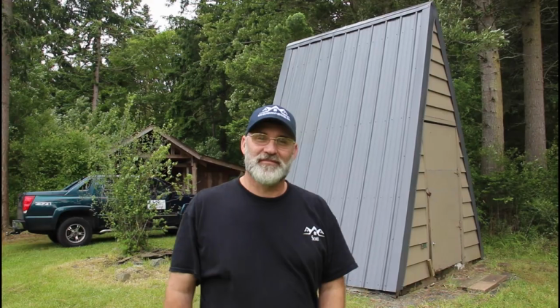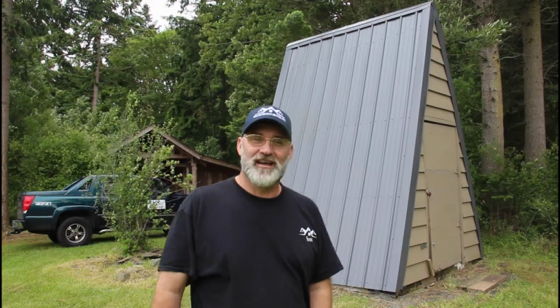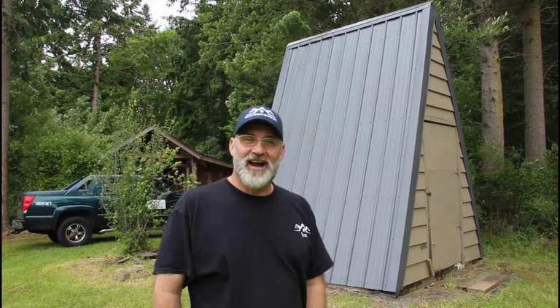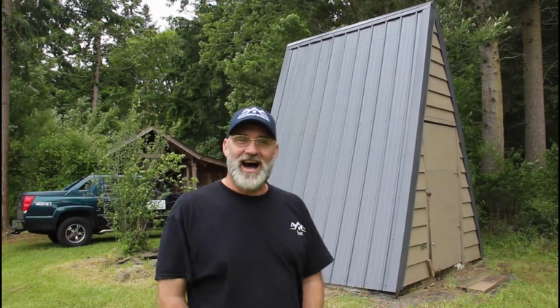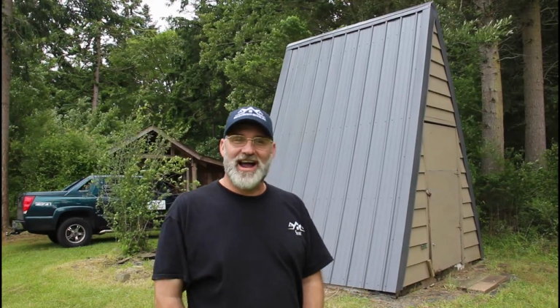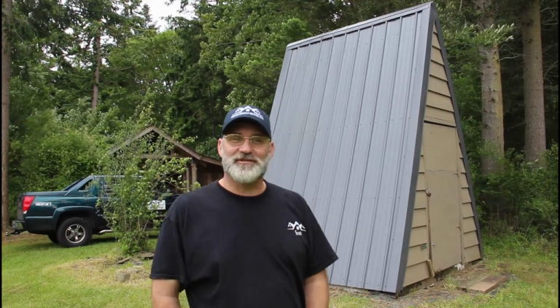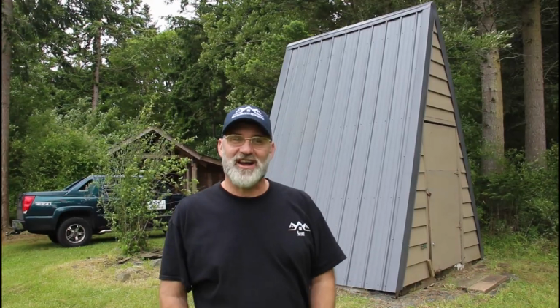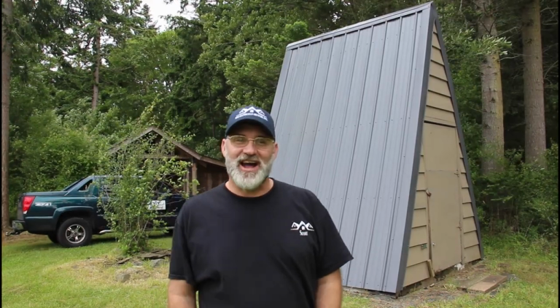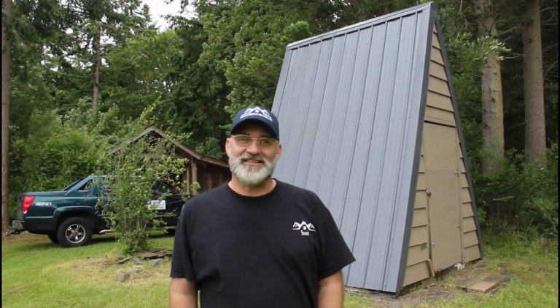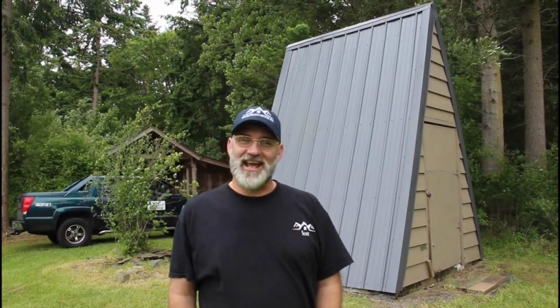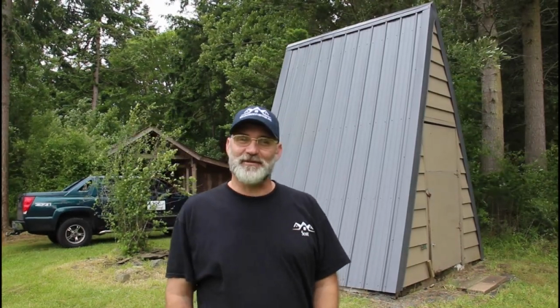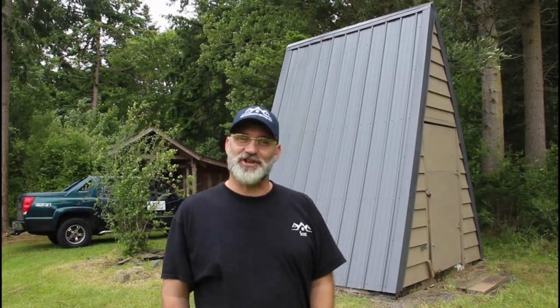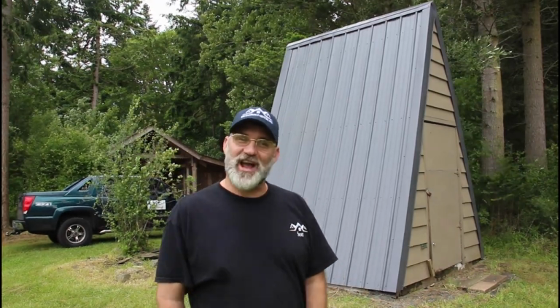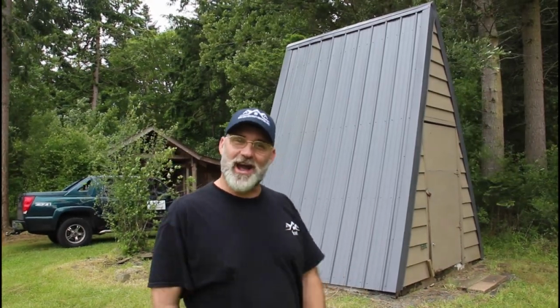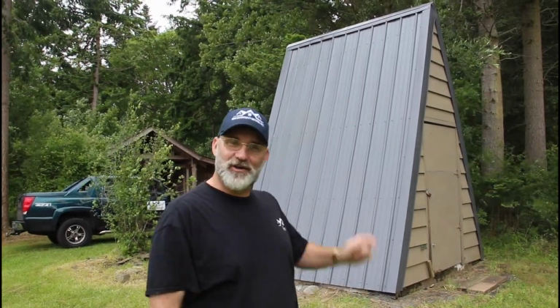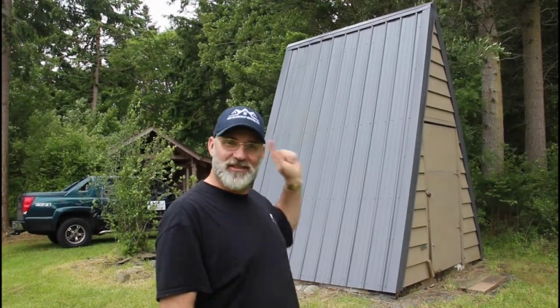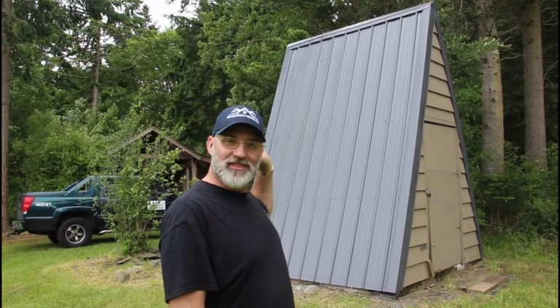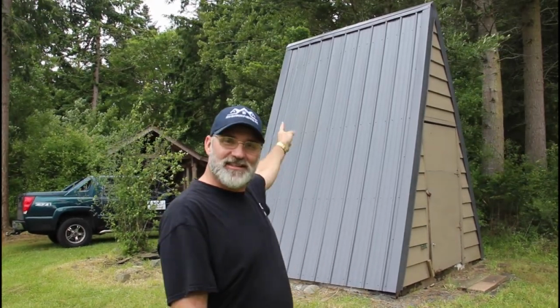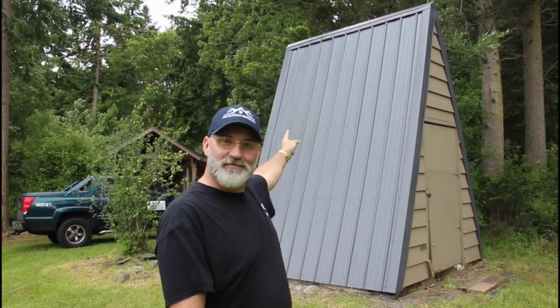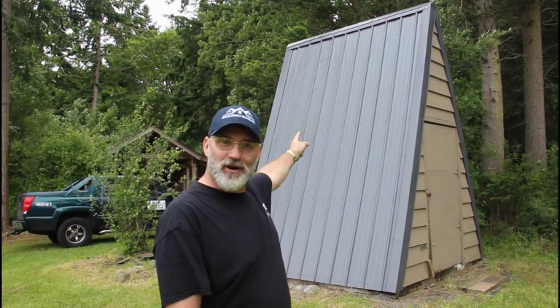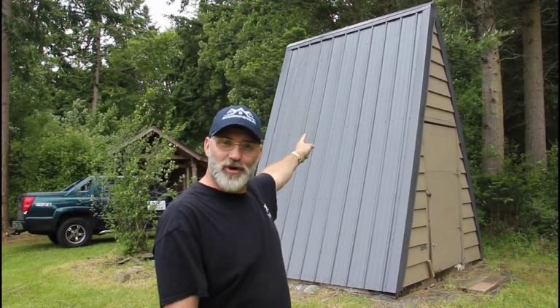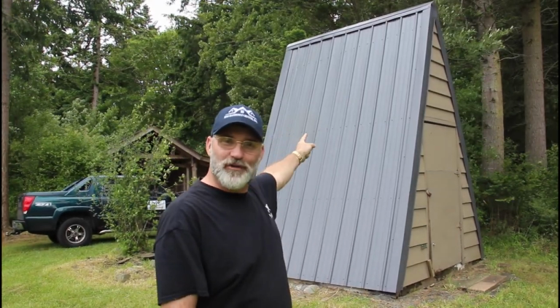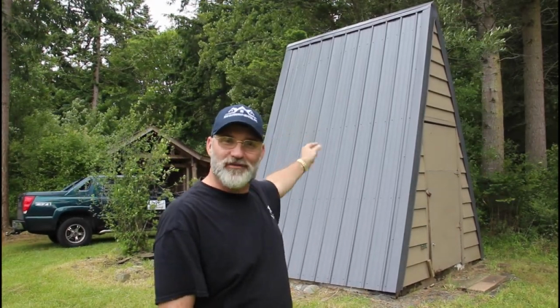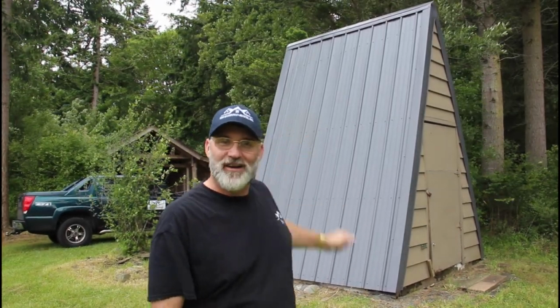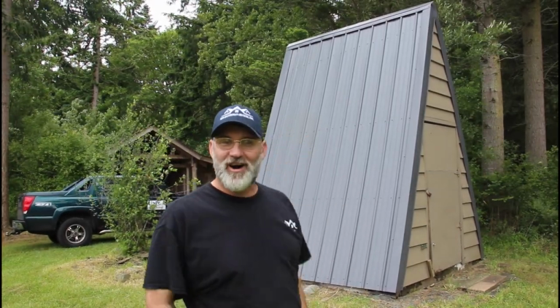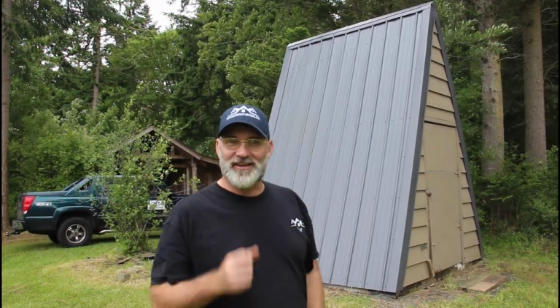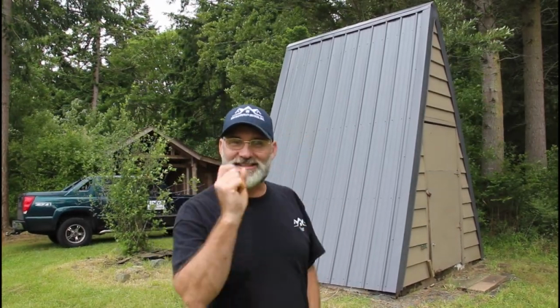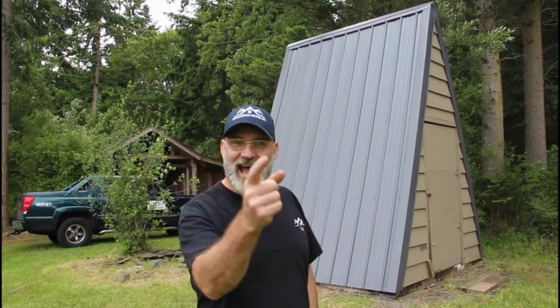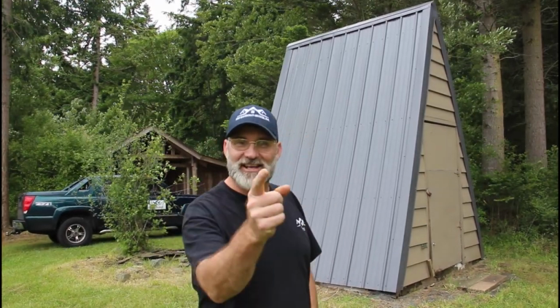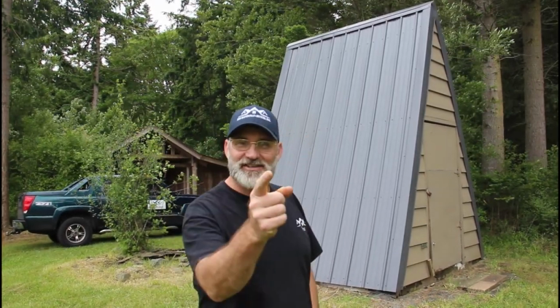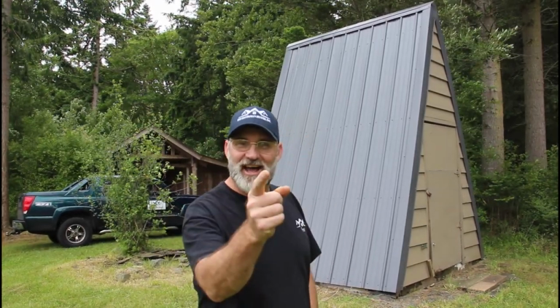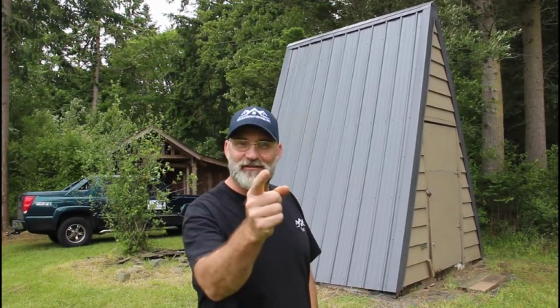Hi, I'm Scott, and today I'm going to show you how to put in this metal roof on Dad It Yourself.